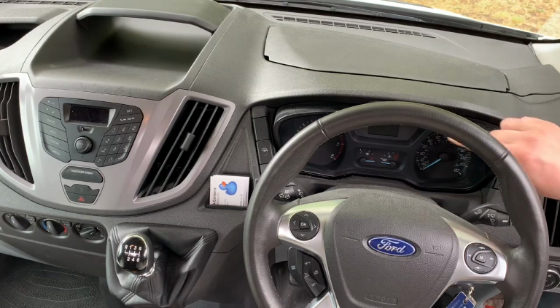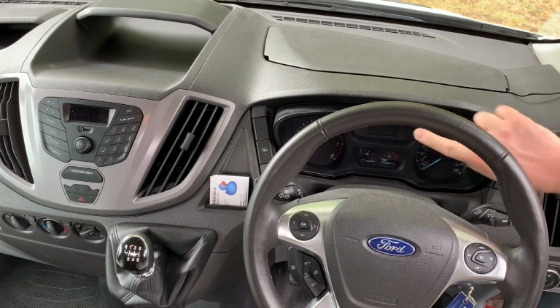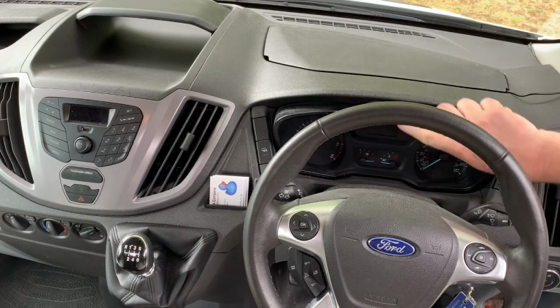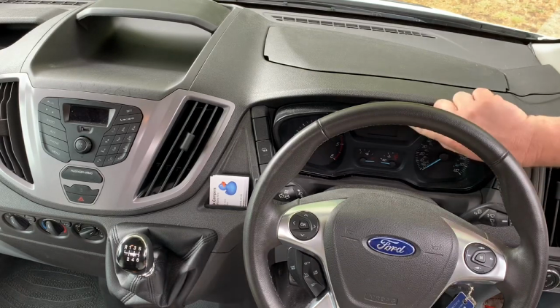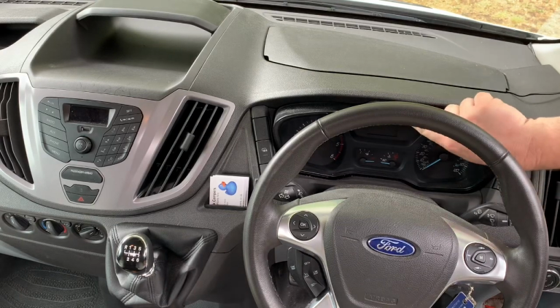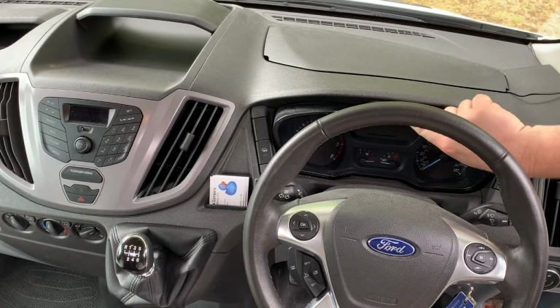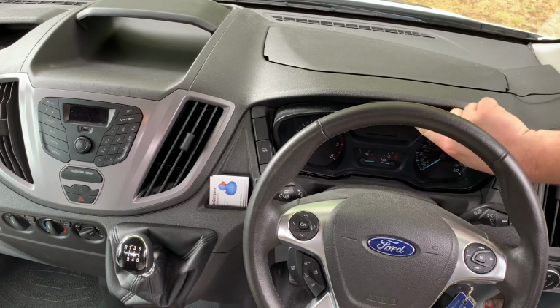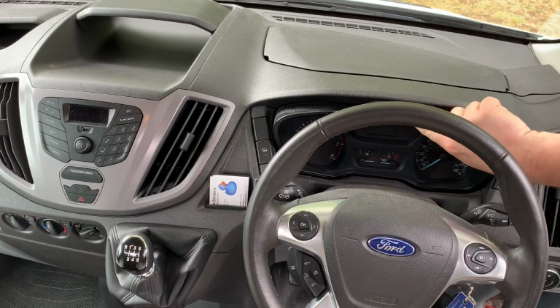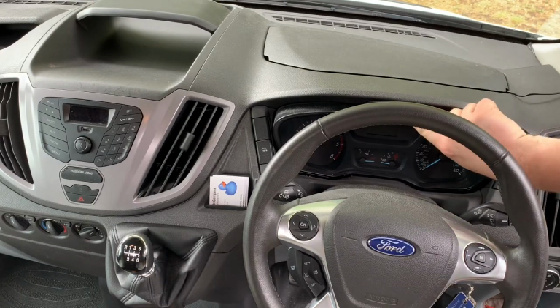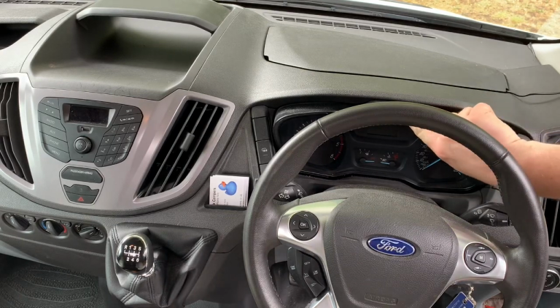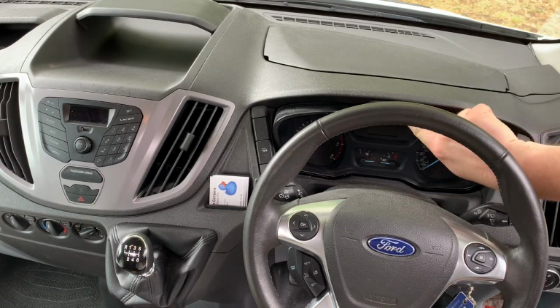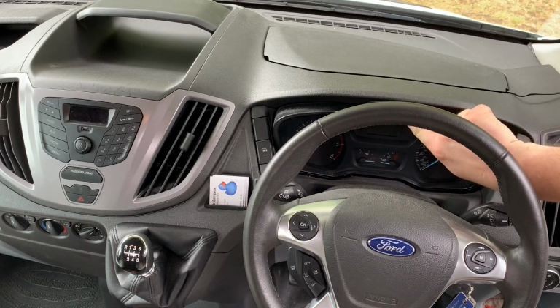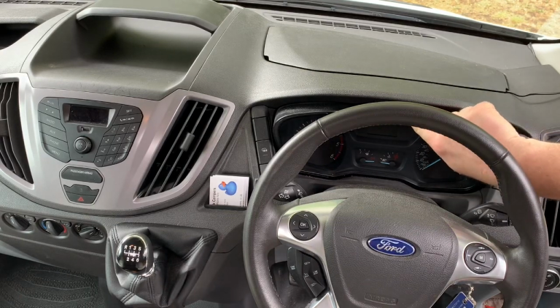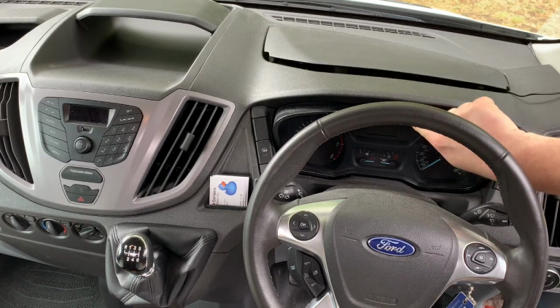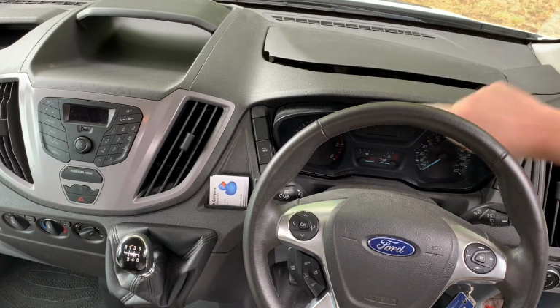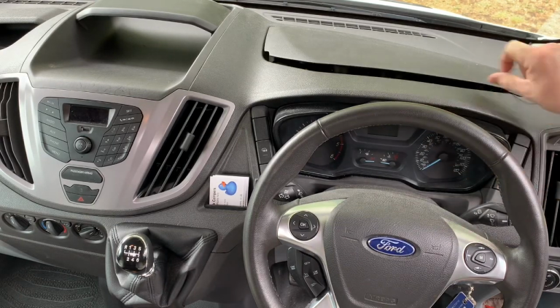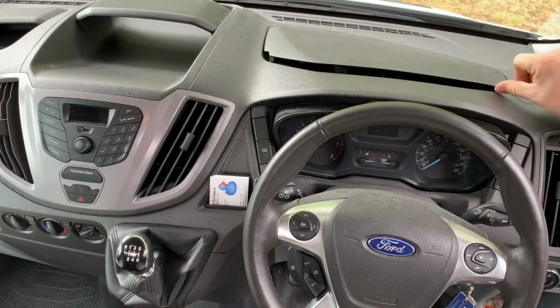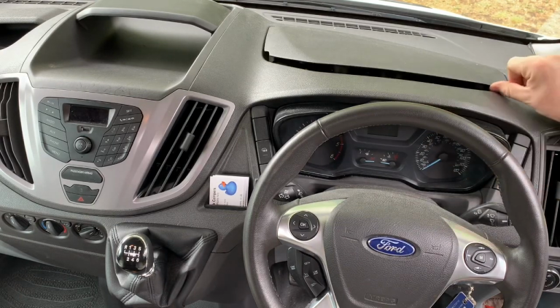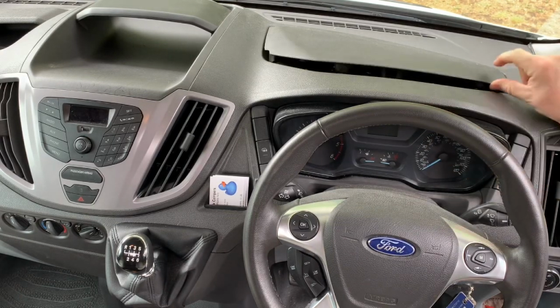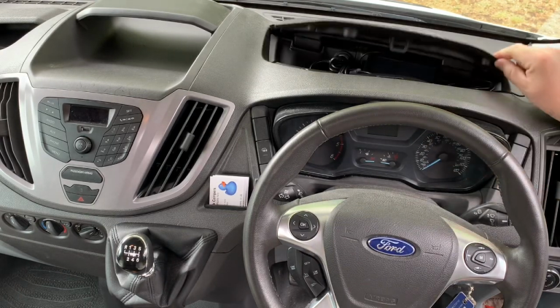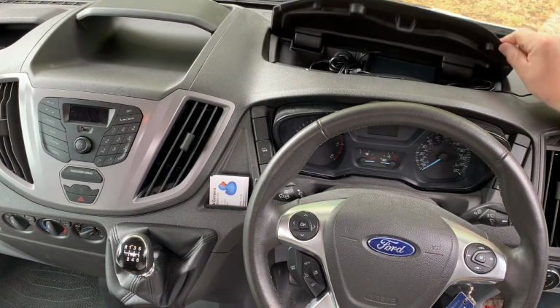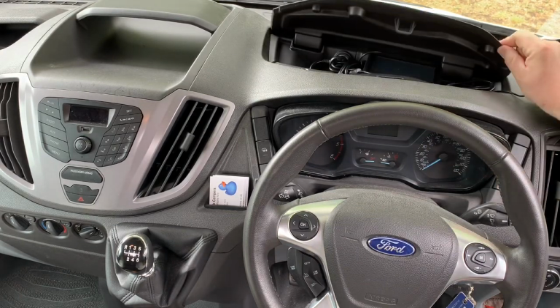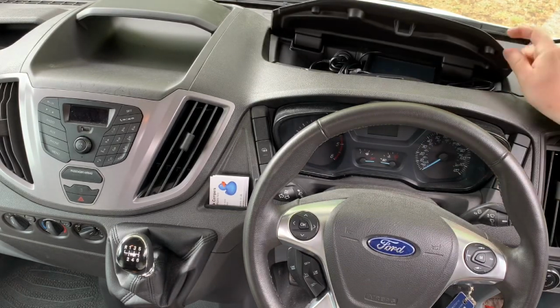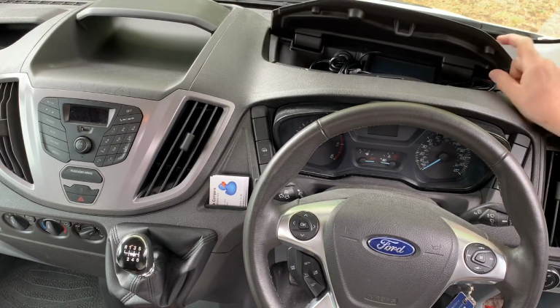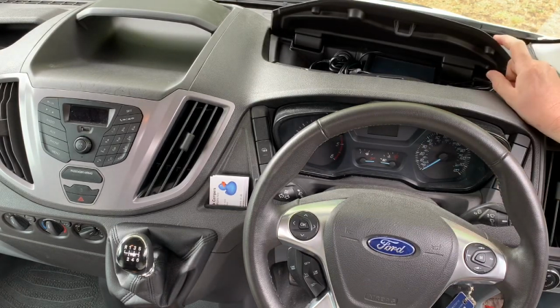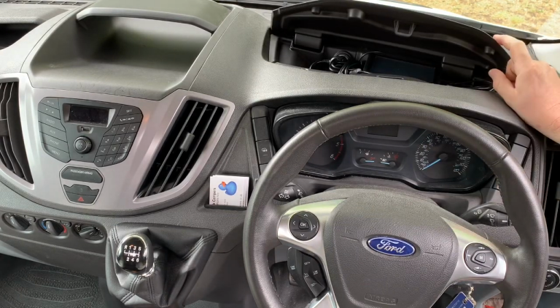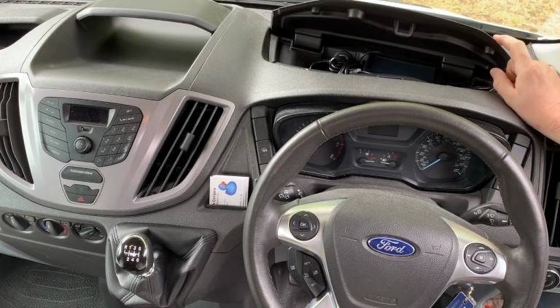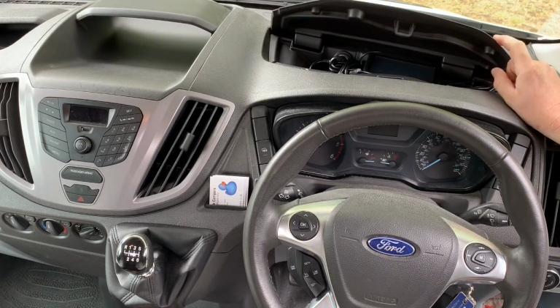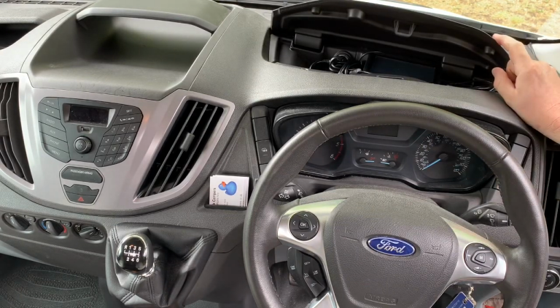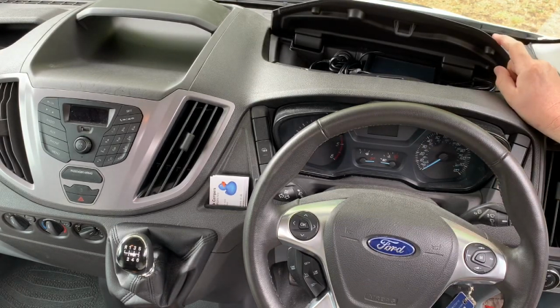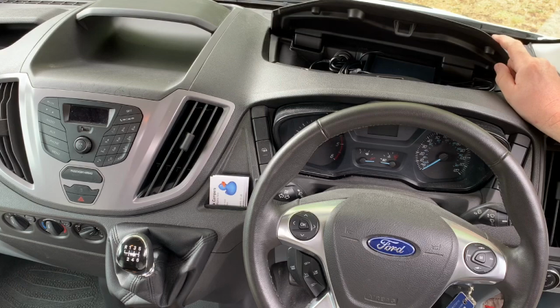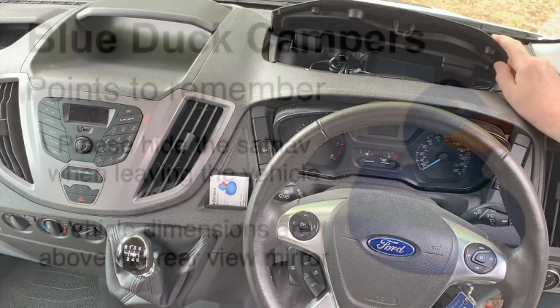Underneath here is a little cubby hole — press the button under the dash, lift up the flap, and in there is your sat nav.